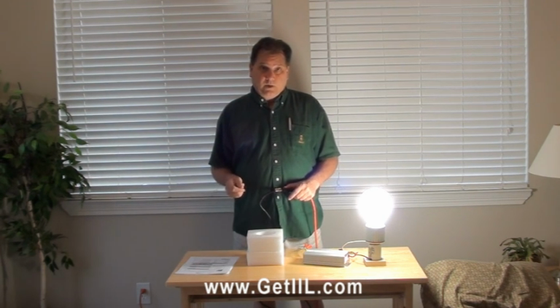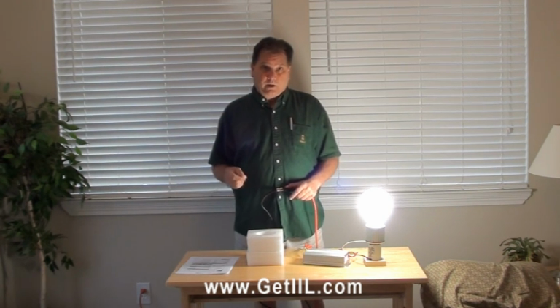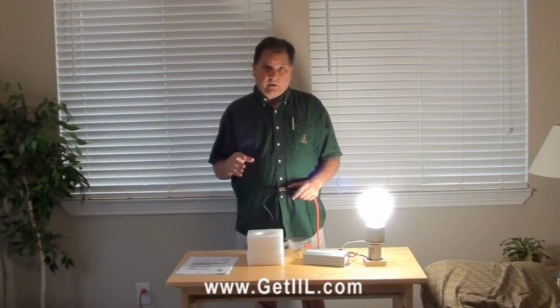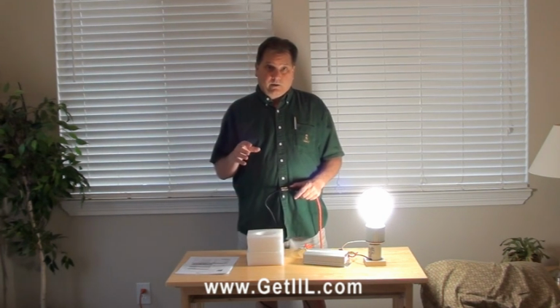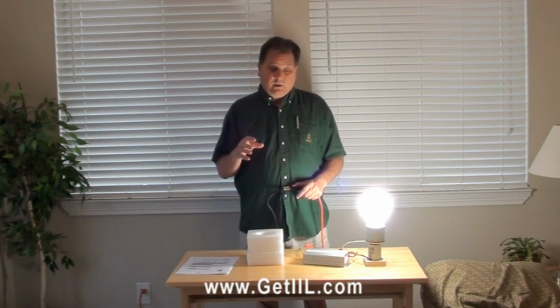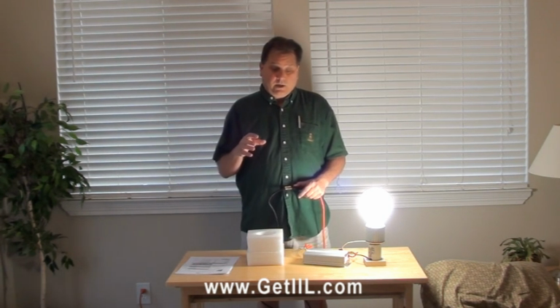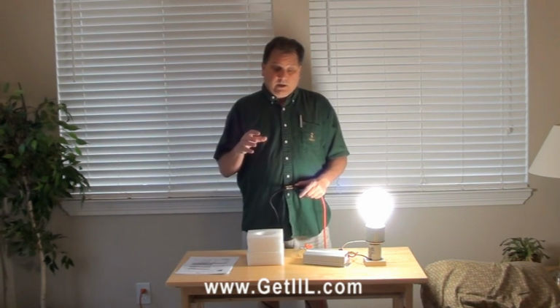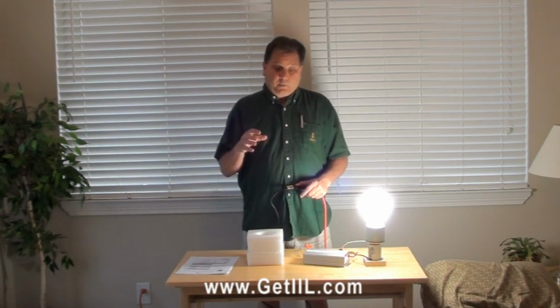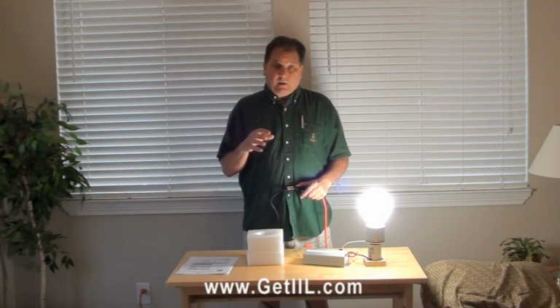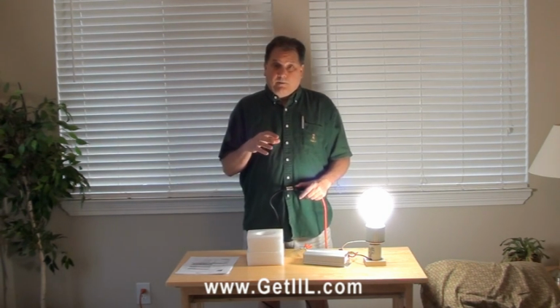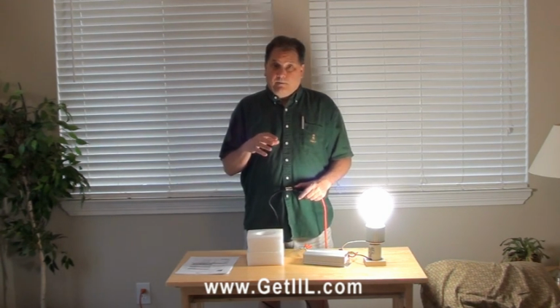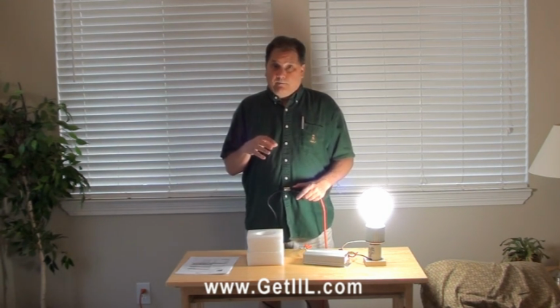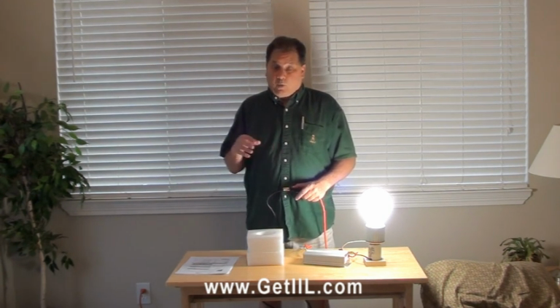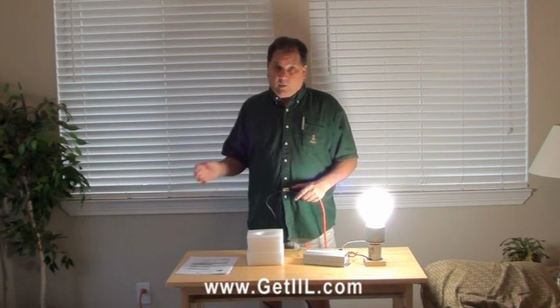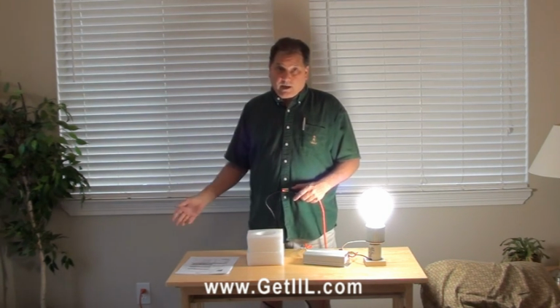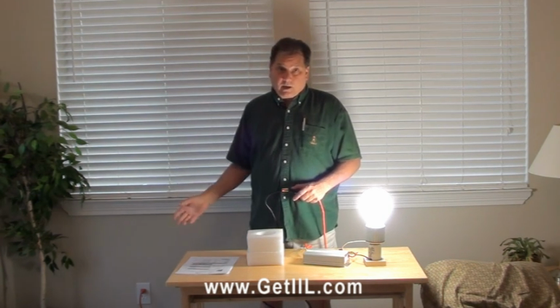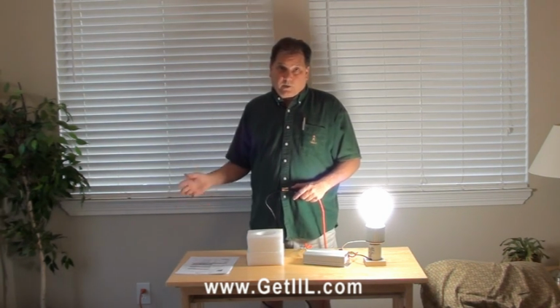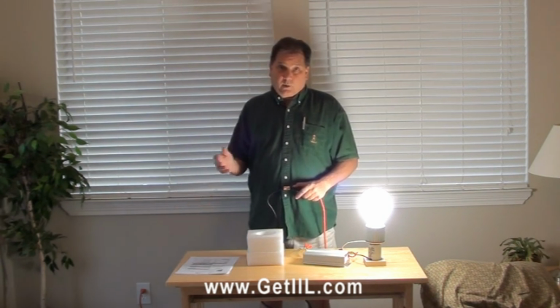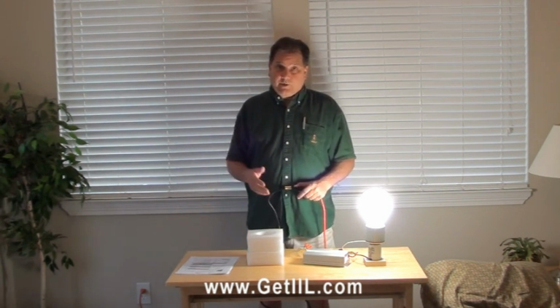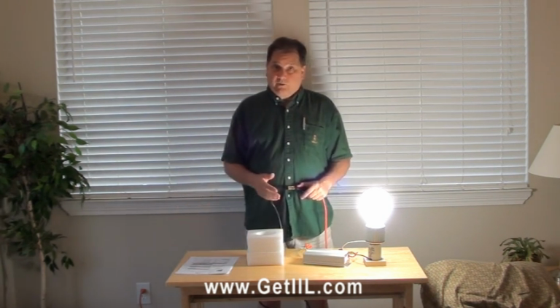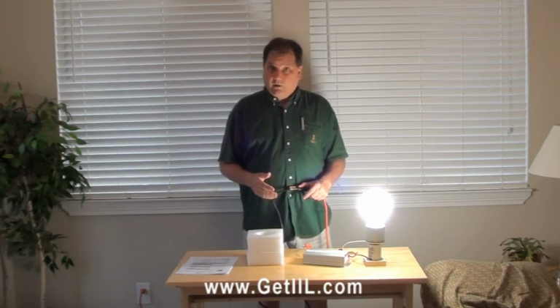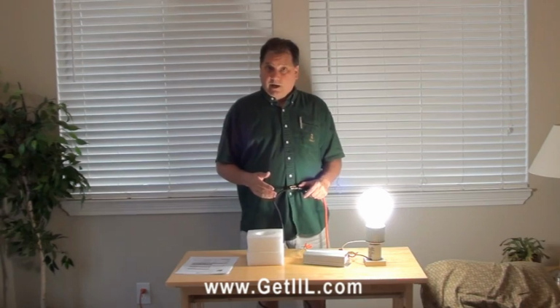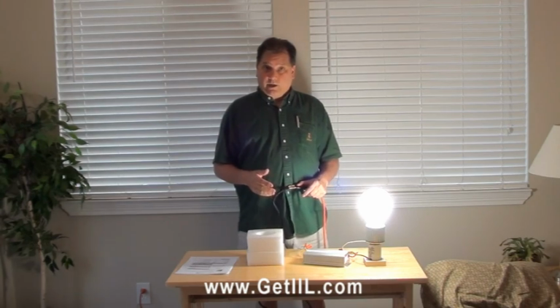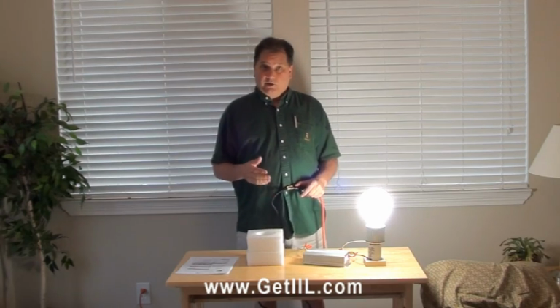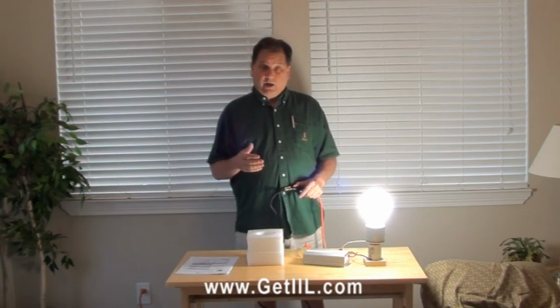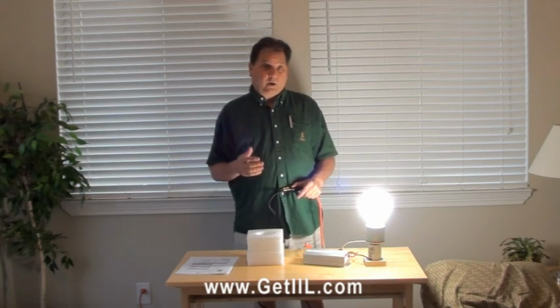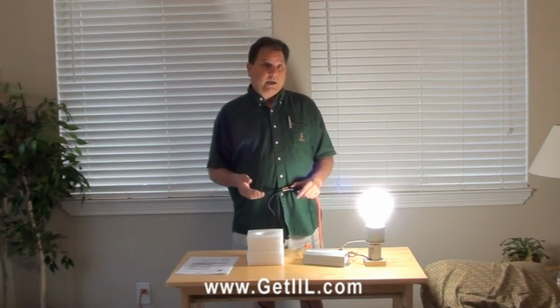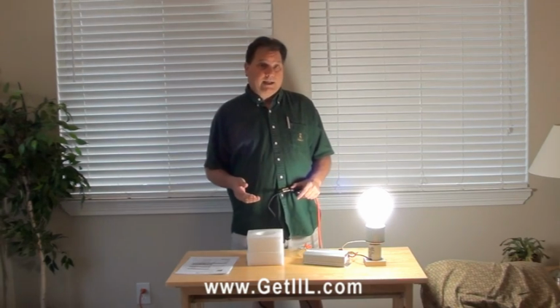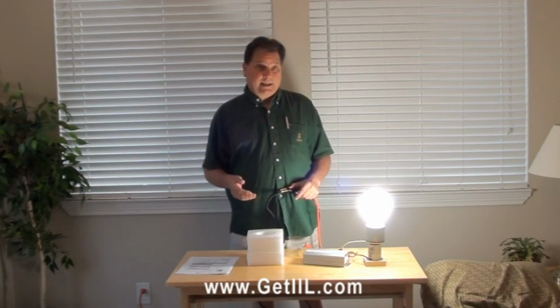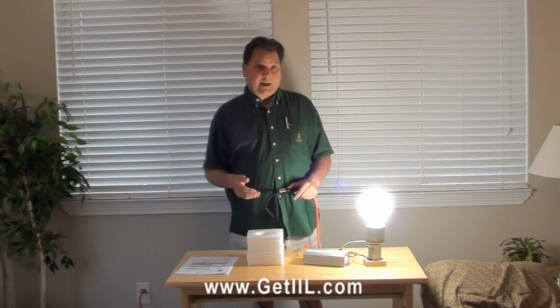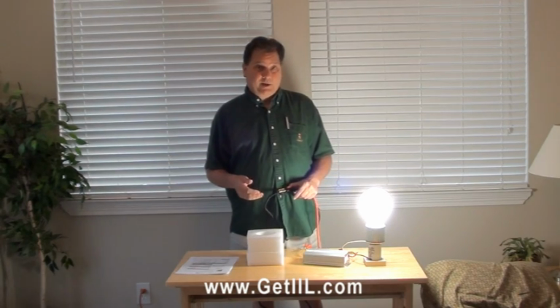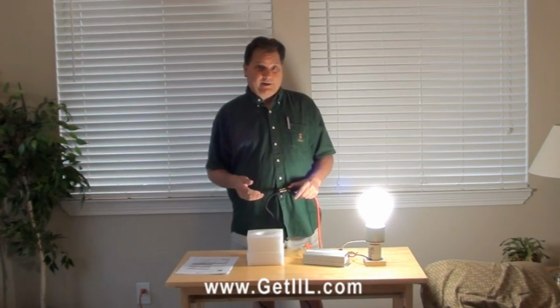We're going to bring a wall pack up and retrofit it right quick to show you how quick and easy that can be done.